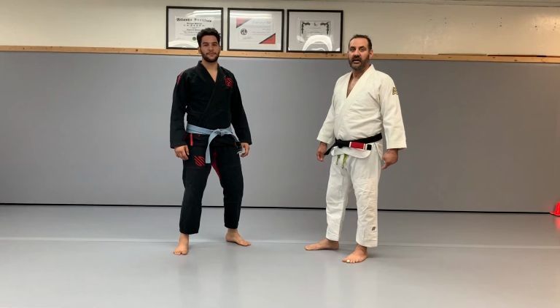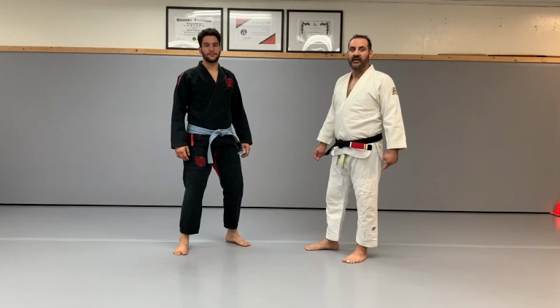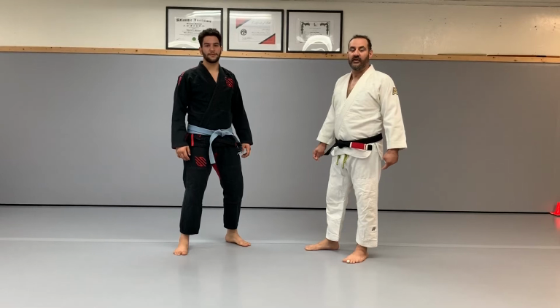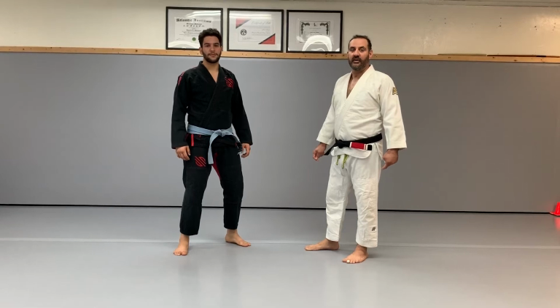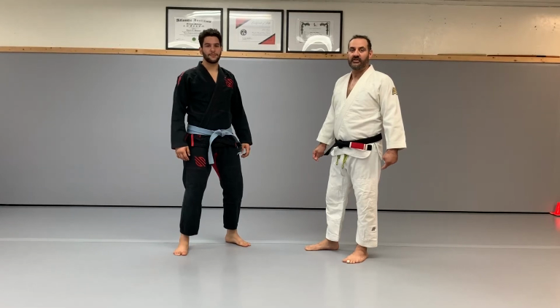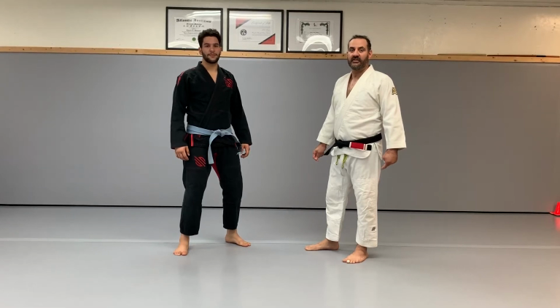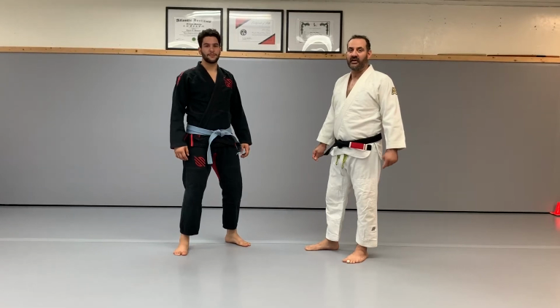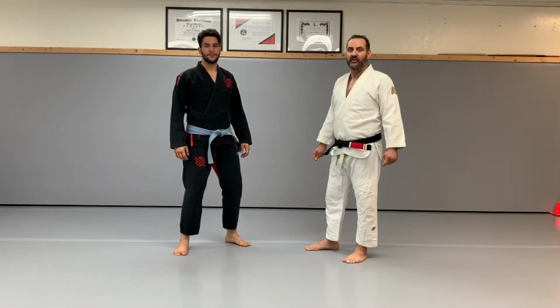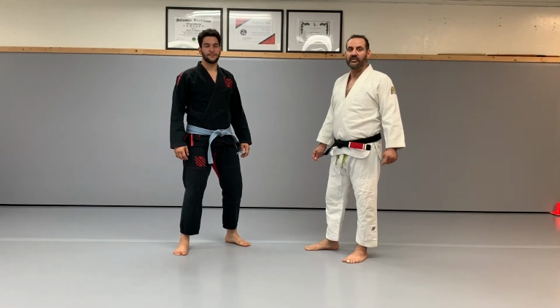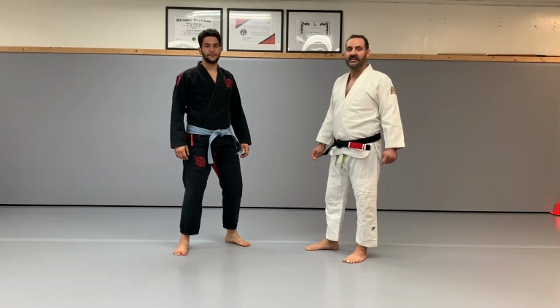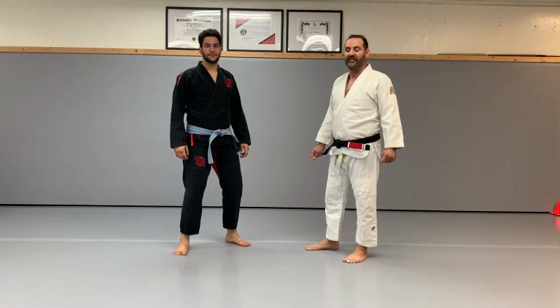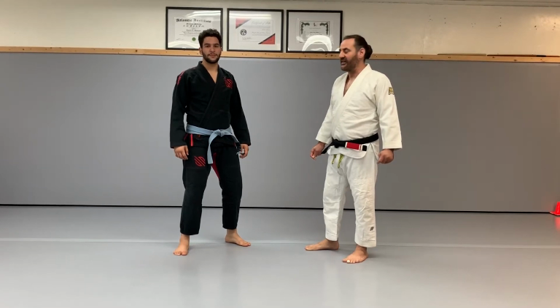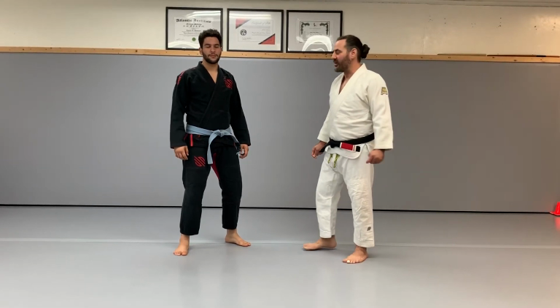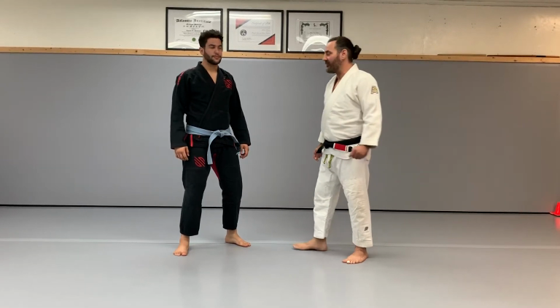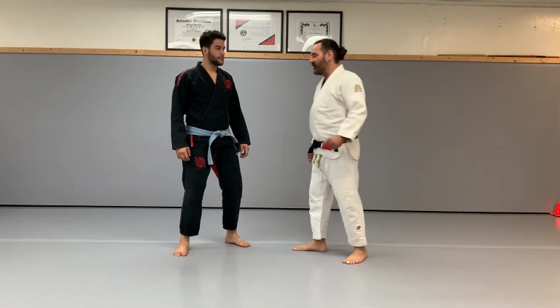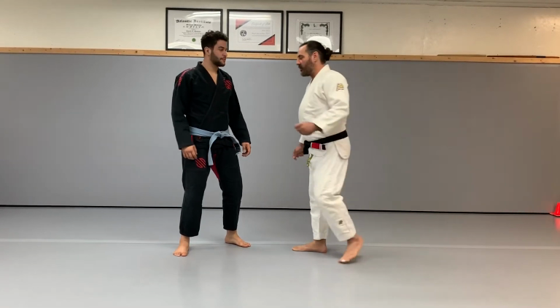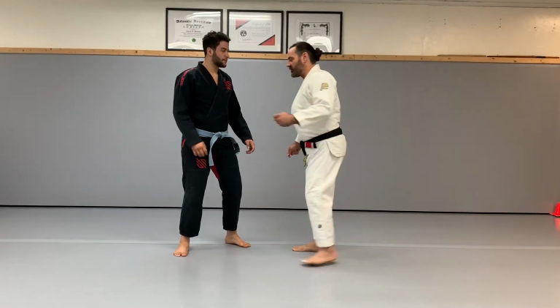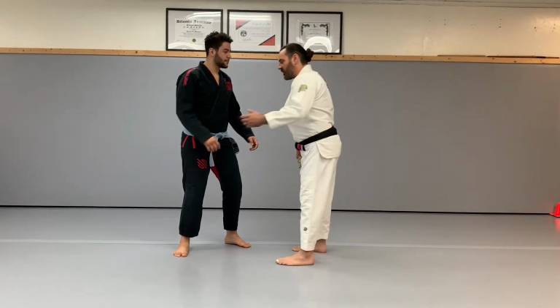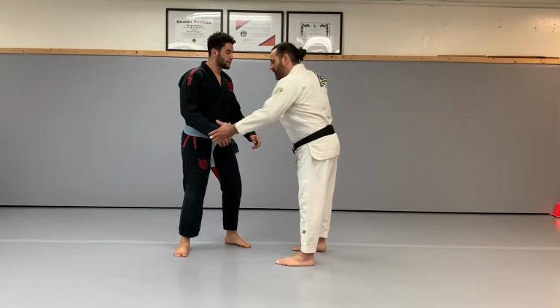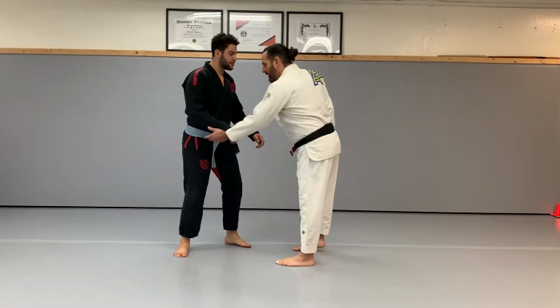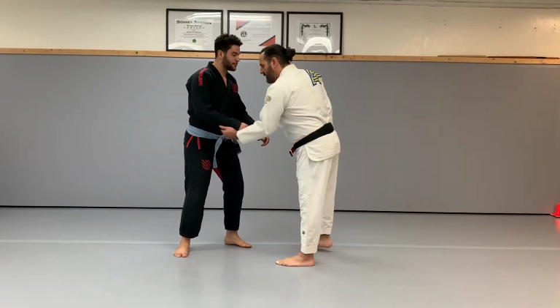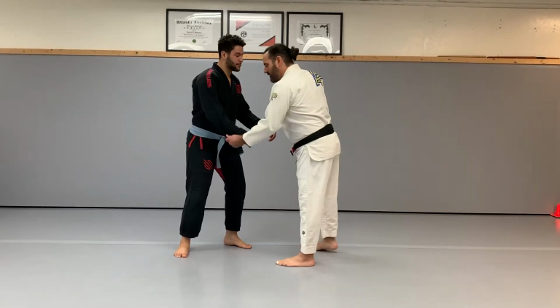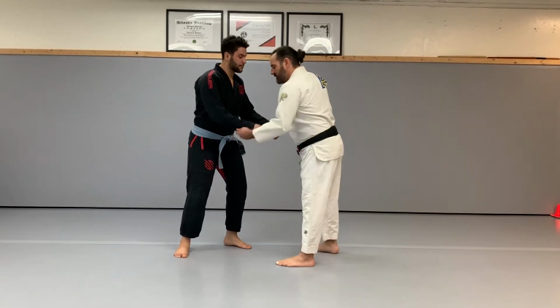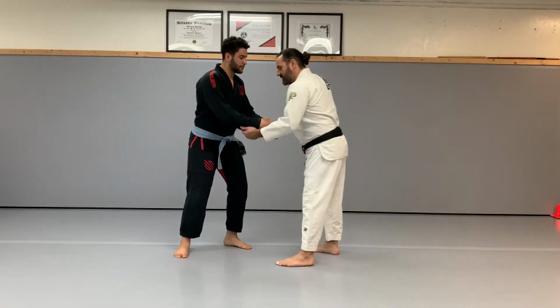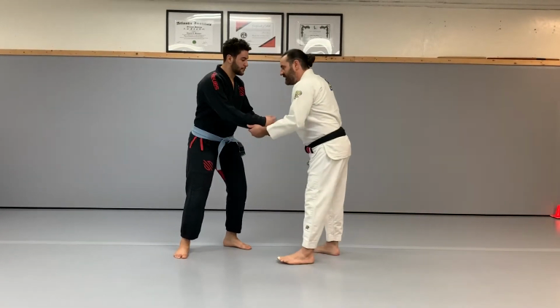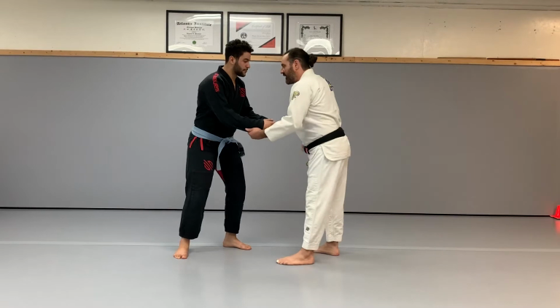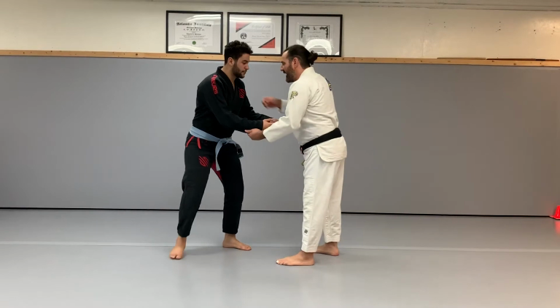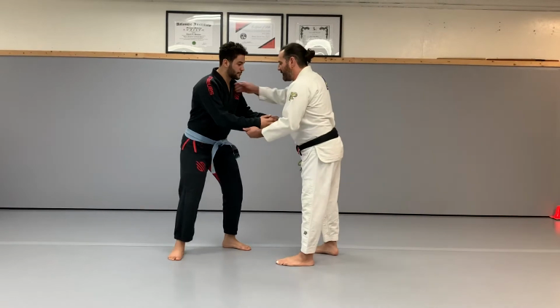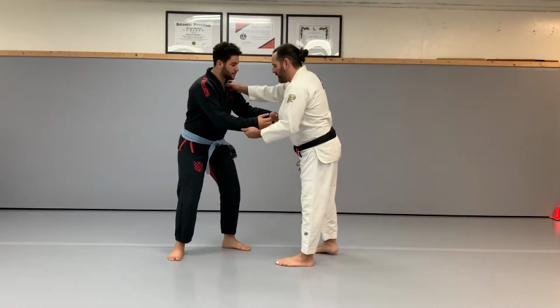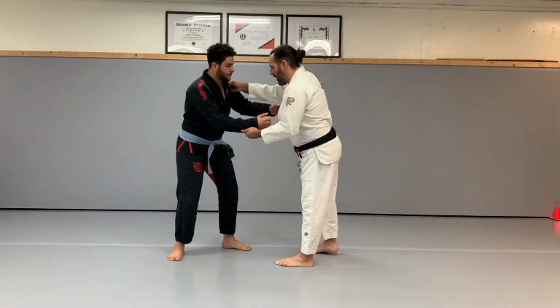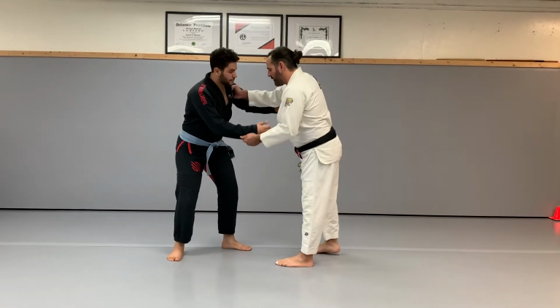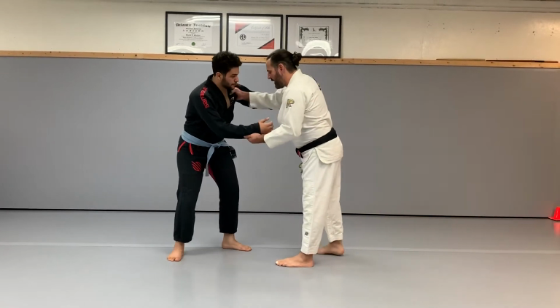Tani Otoshi is the Valley Drop. We're going to start with the sleeve grab and the collar grab.